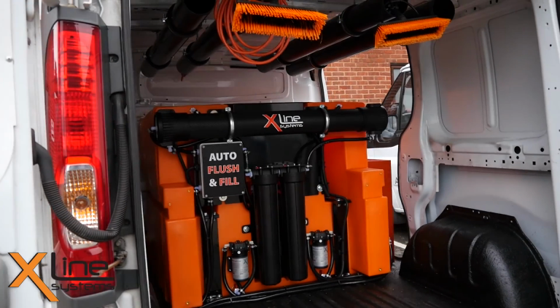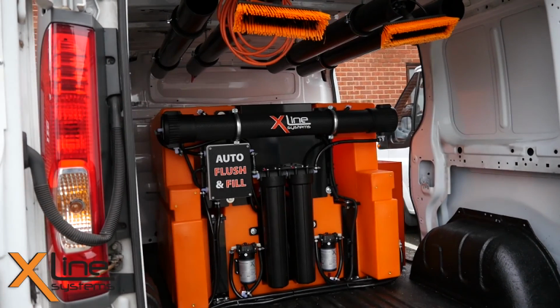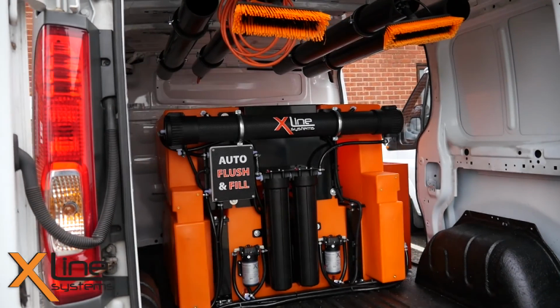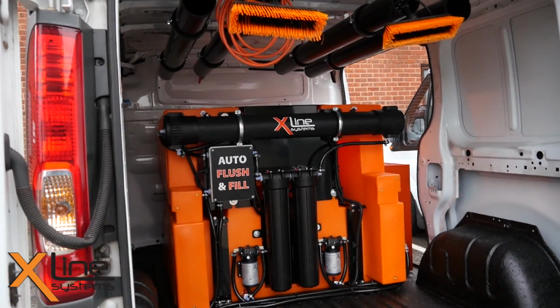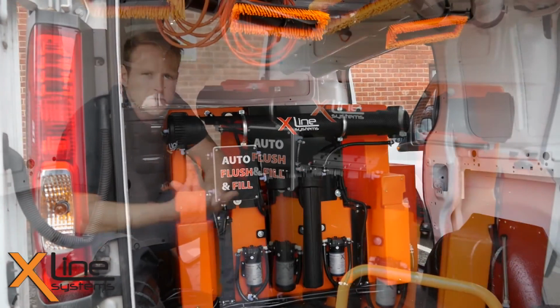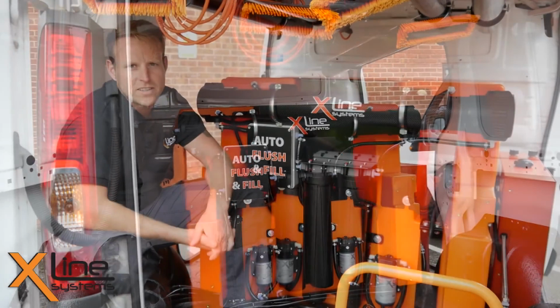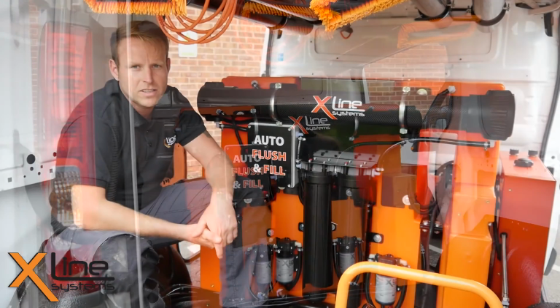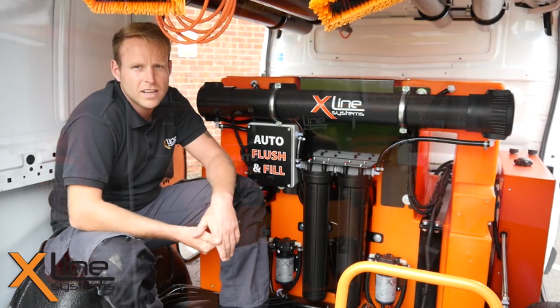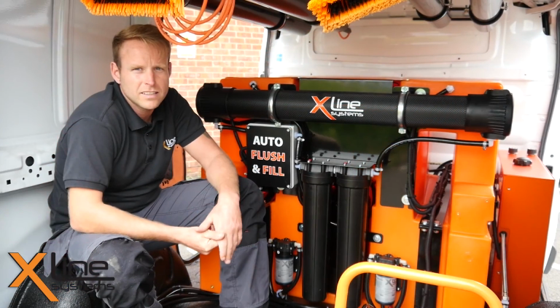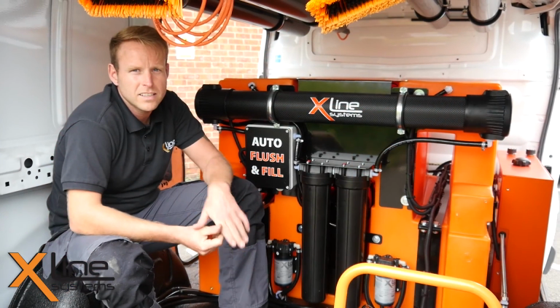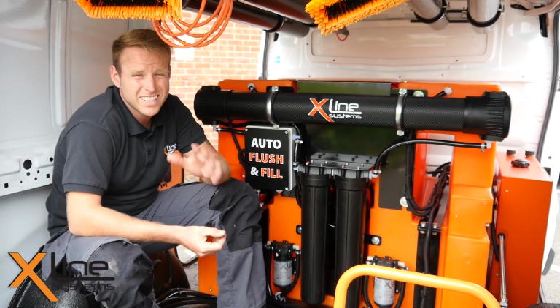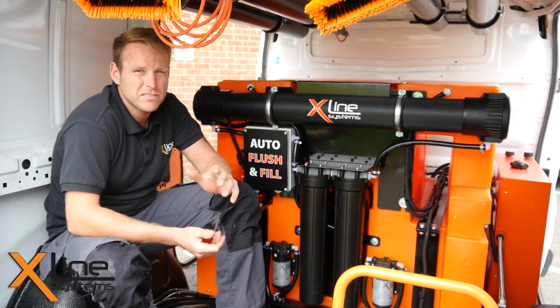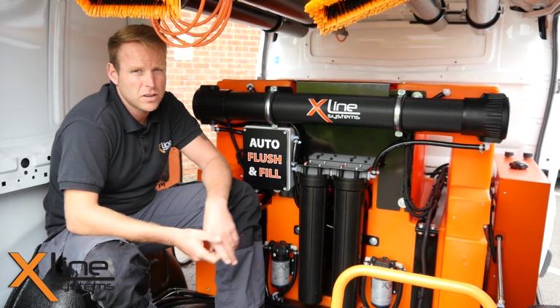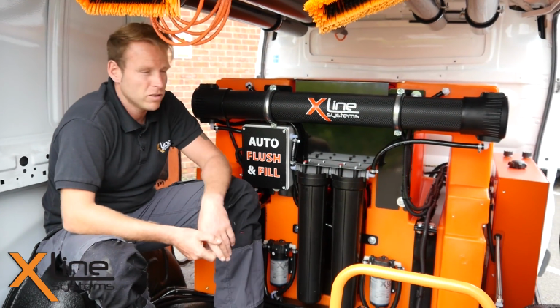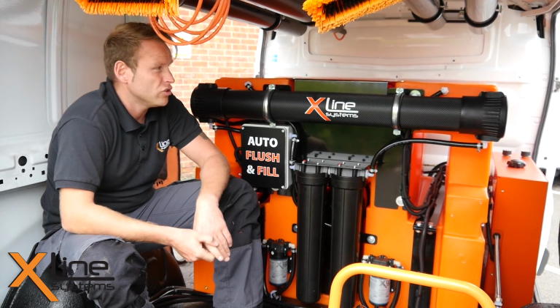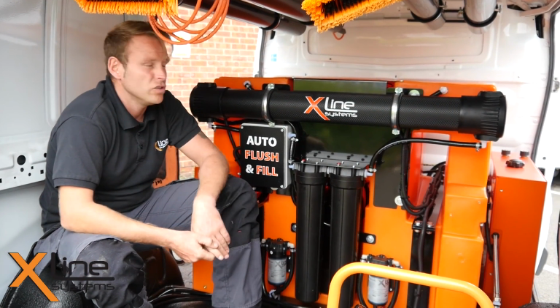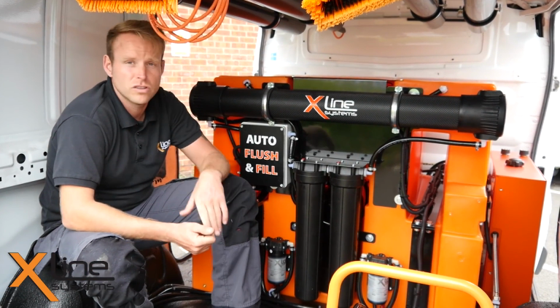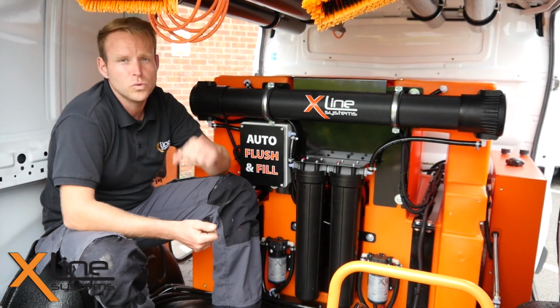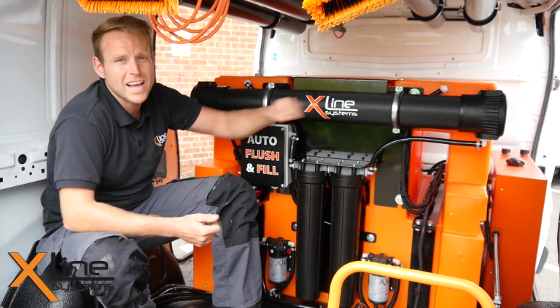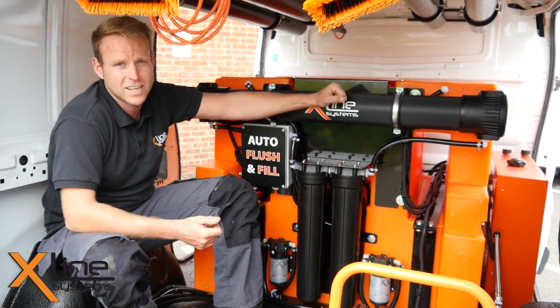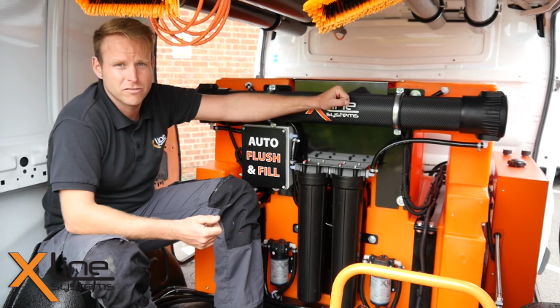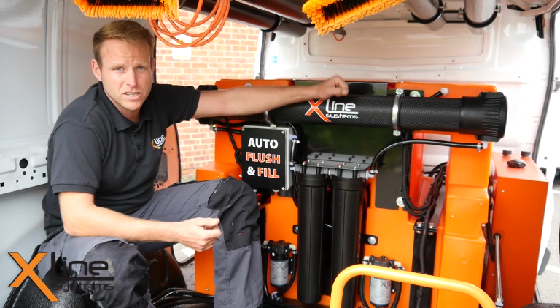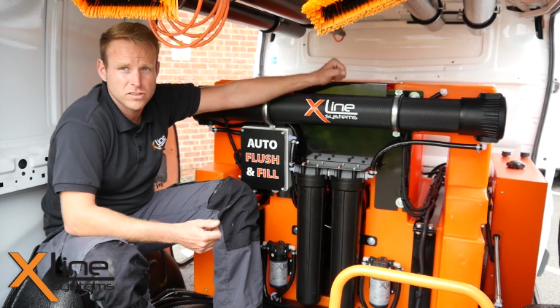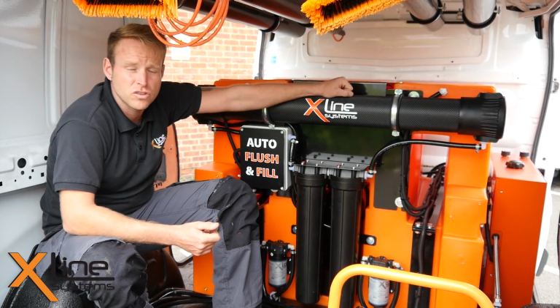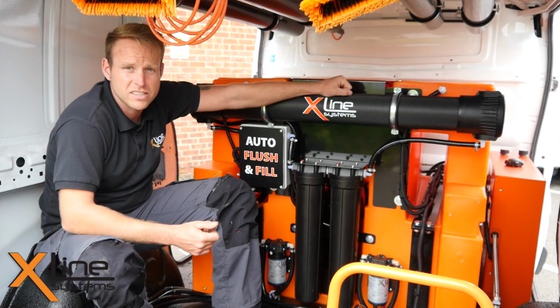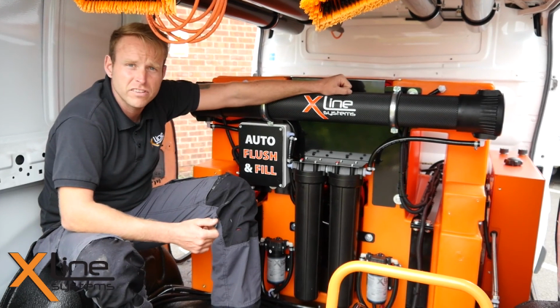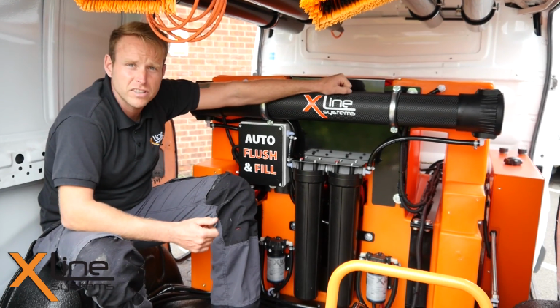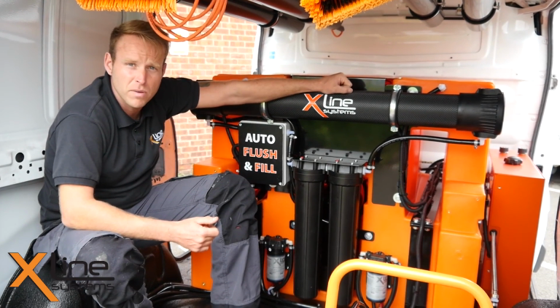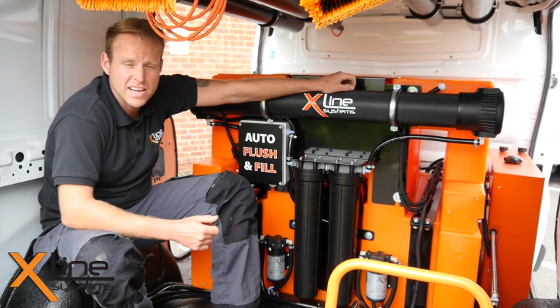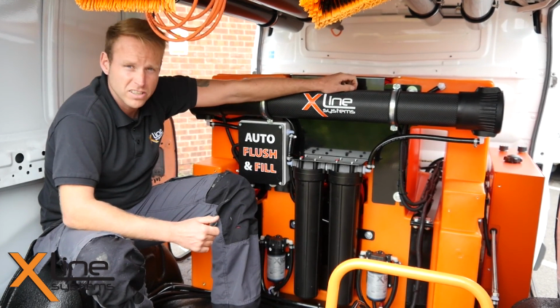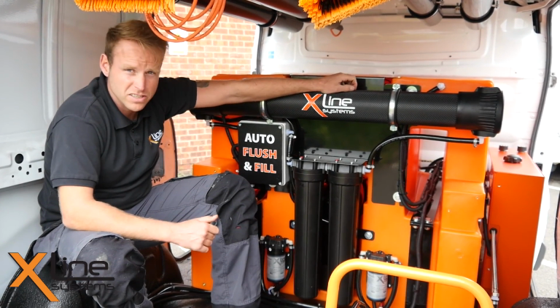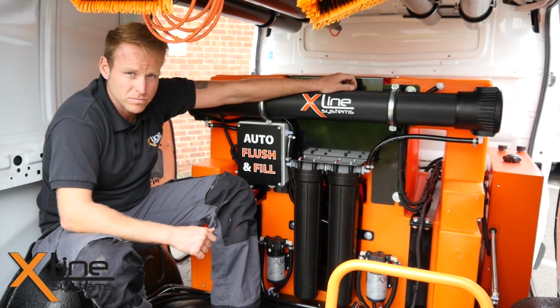Hi, I'm James from X-Line, and in today's video I'm going to introduce the new X-Tank range for 2015 by X-Line Systems.